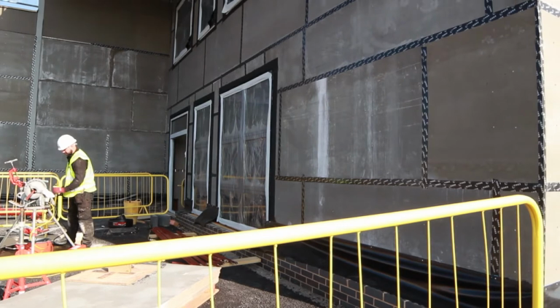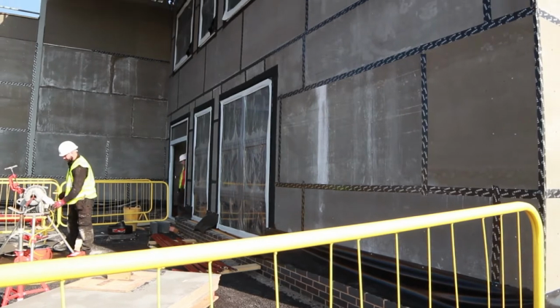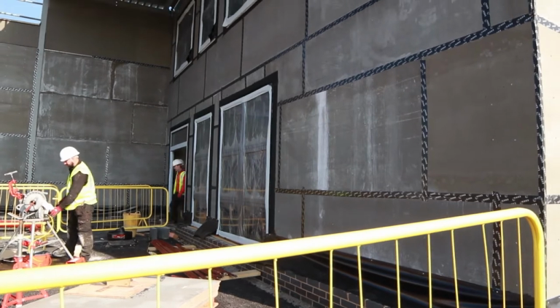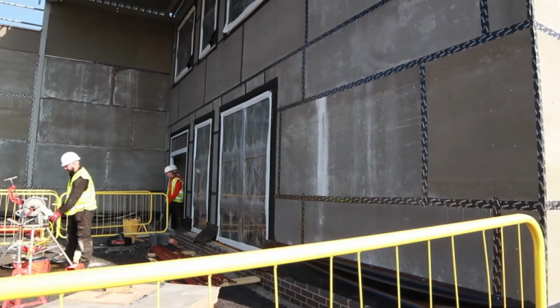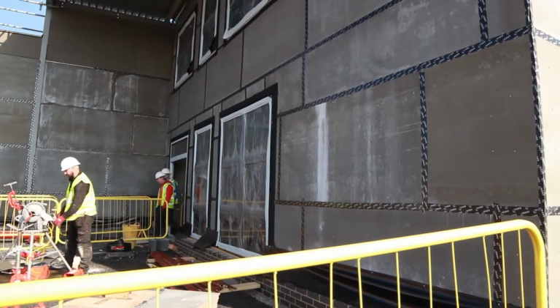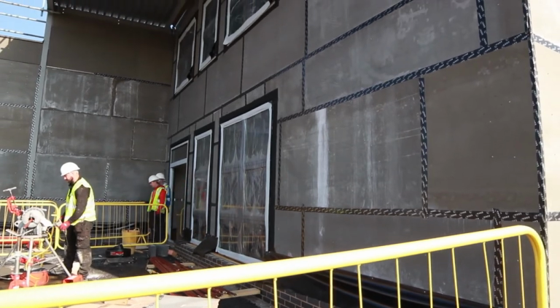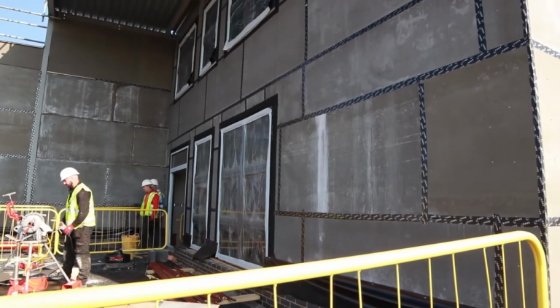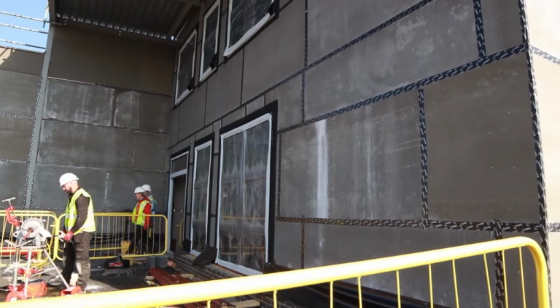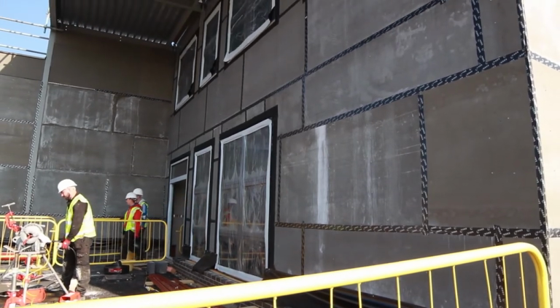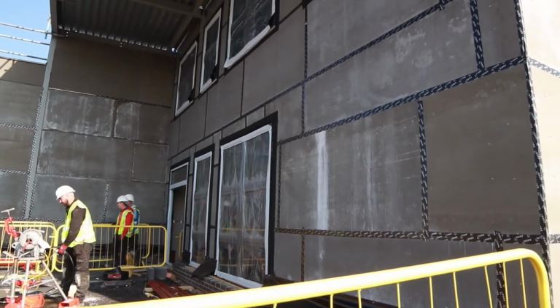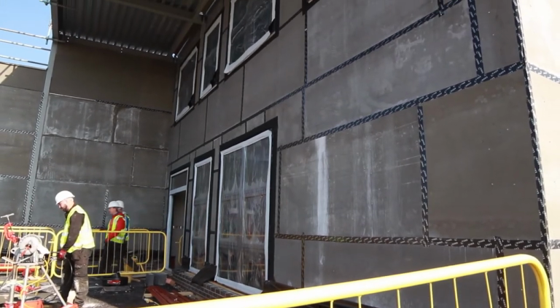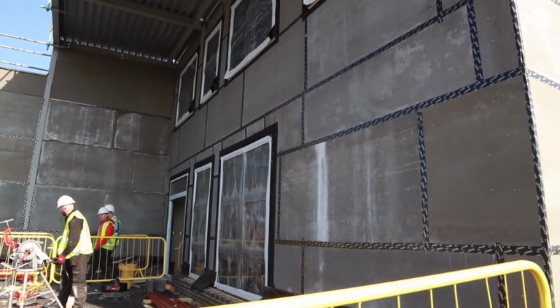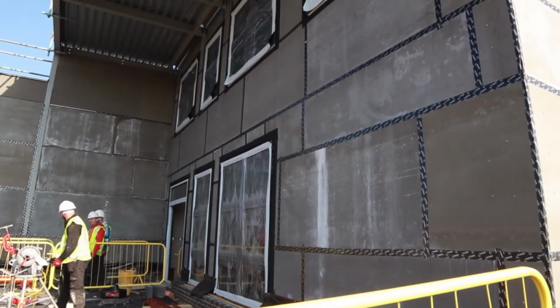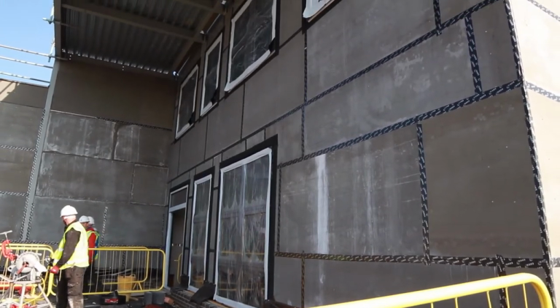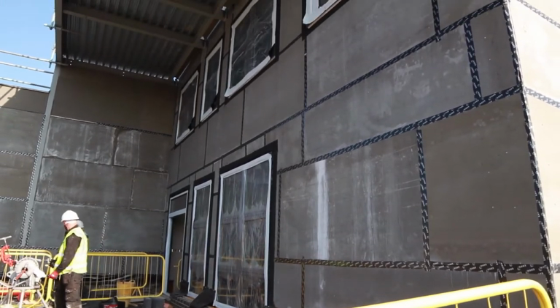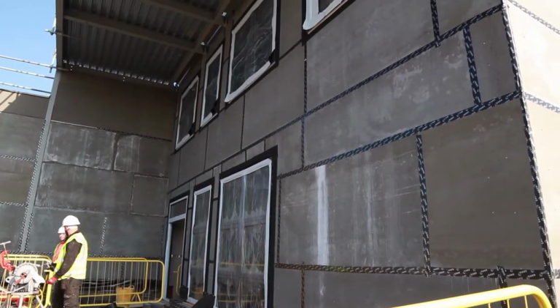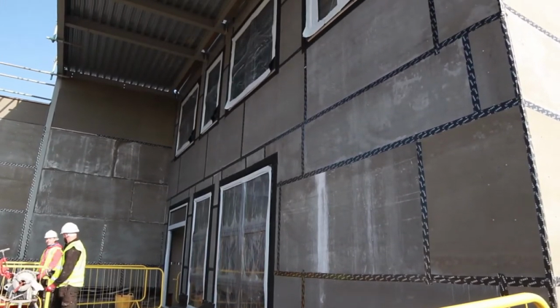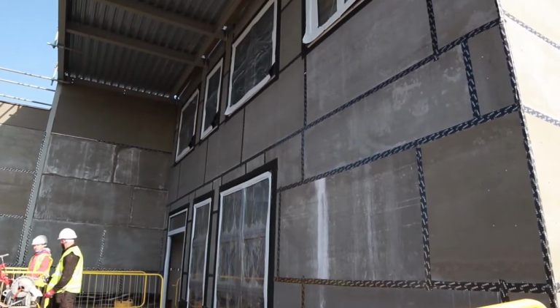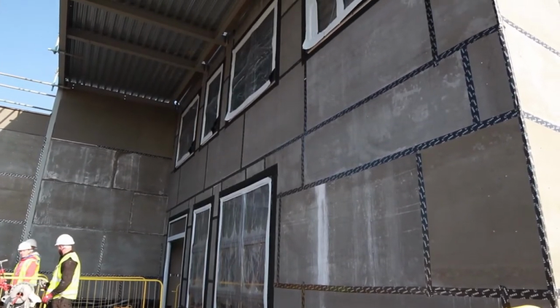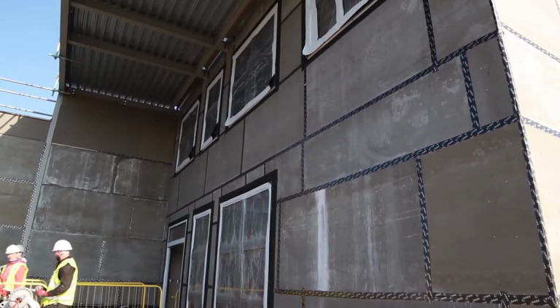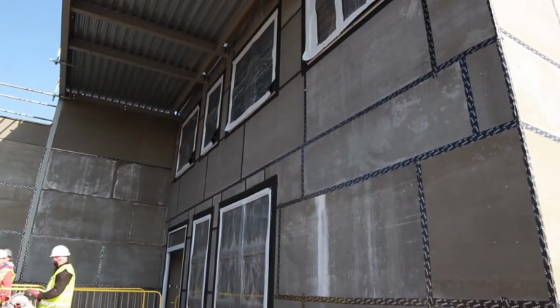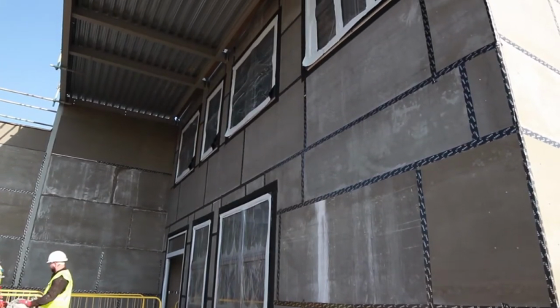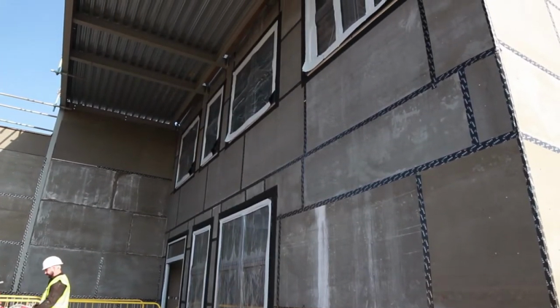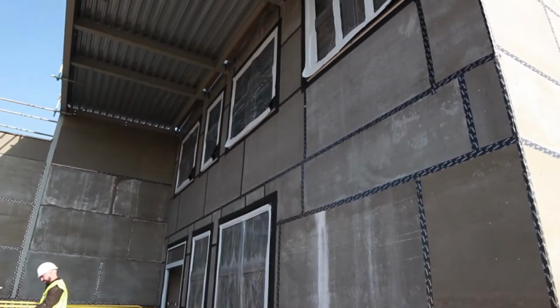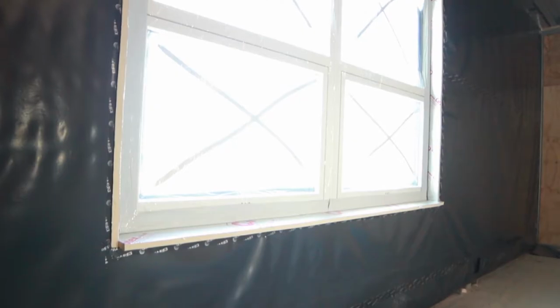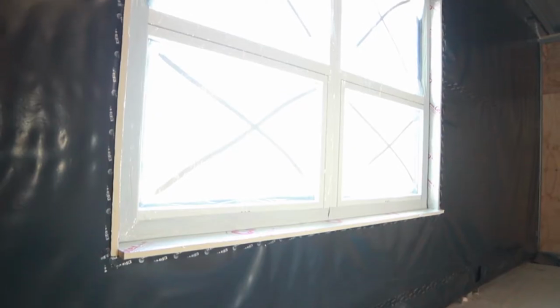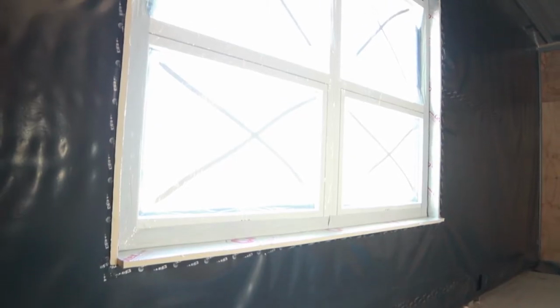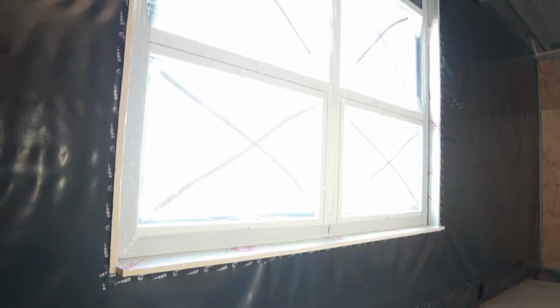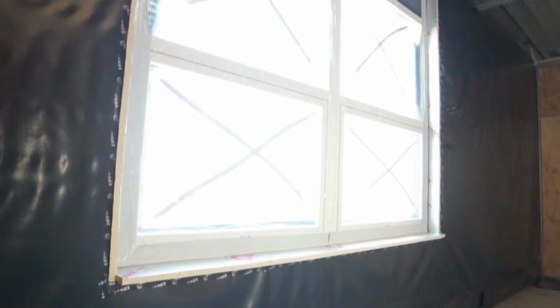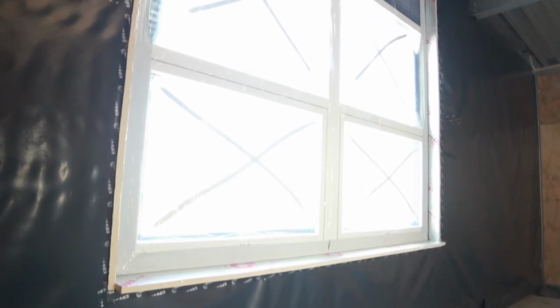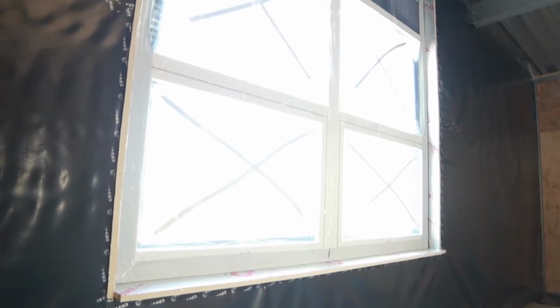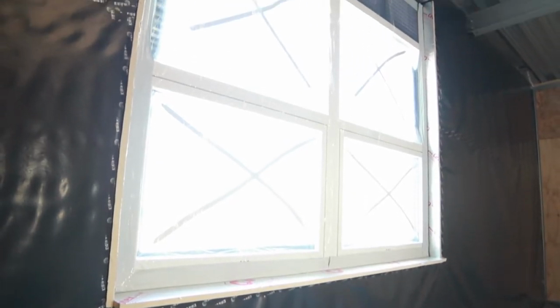The aluminium storm-frame entrance doors are fitted with sun-cooled toughened glass renowned for its thermal qualities, along with a panic bolt for secure emergency access.